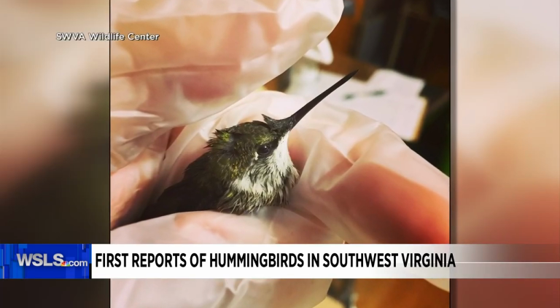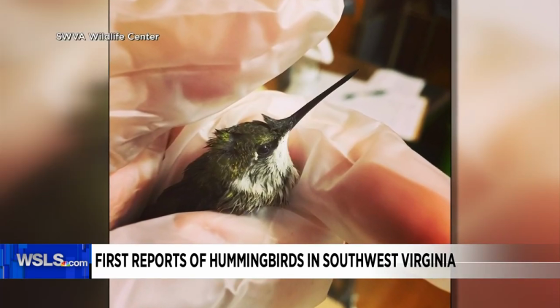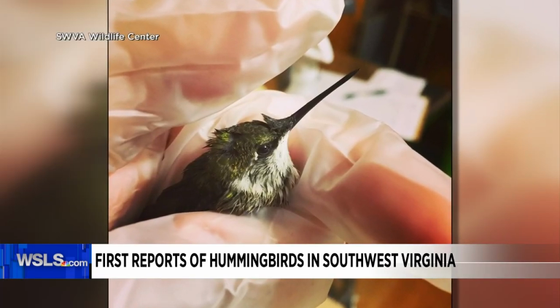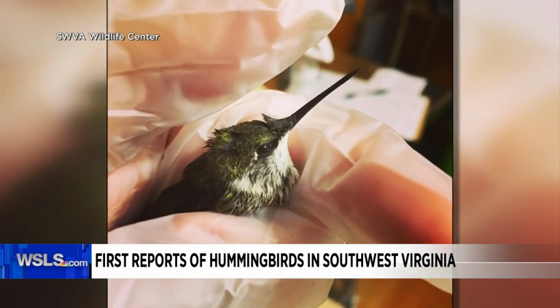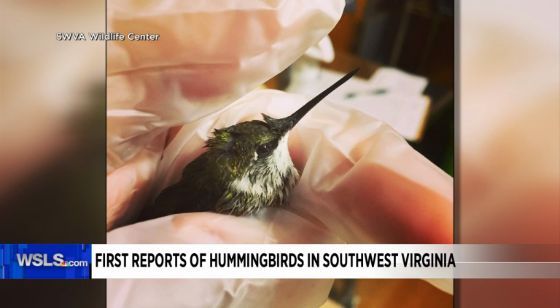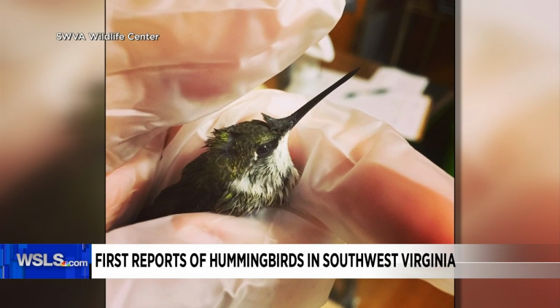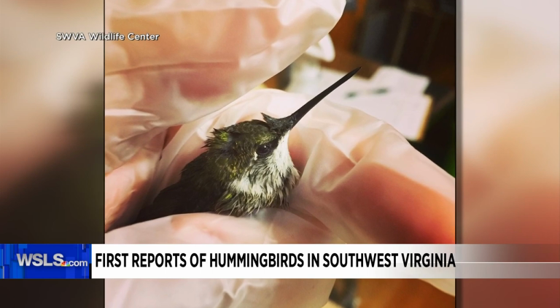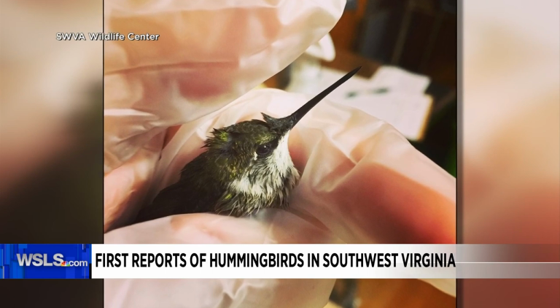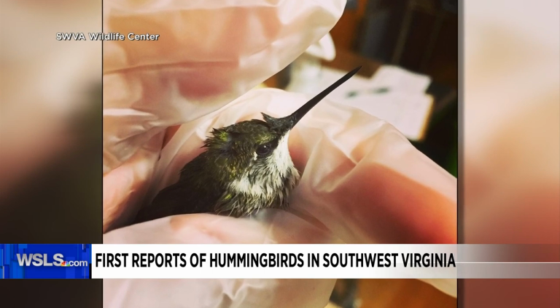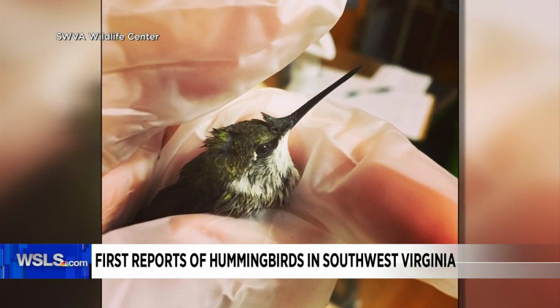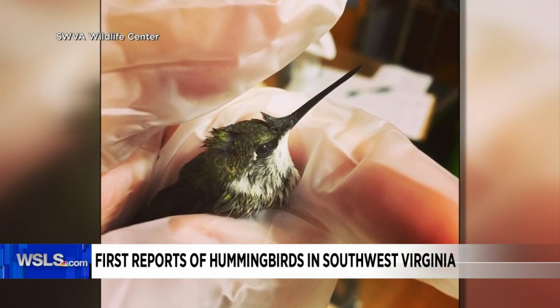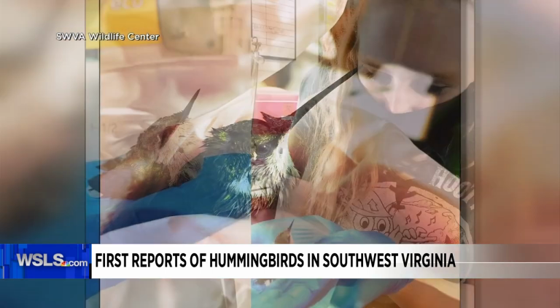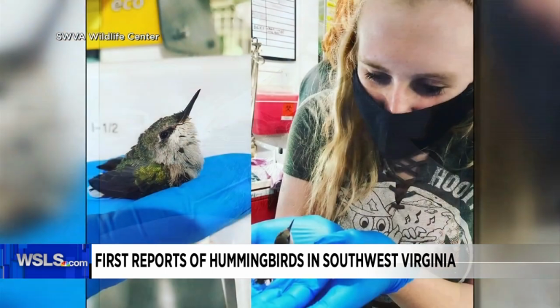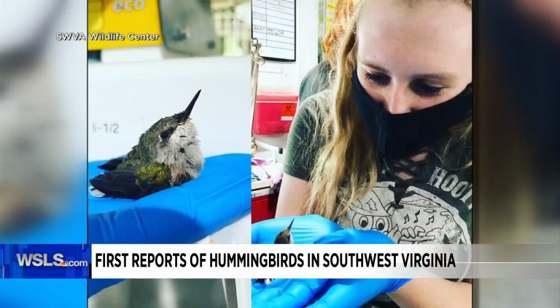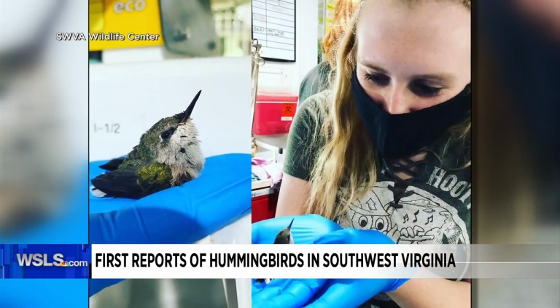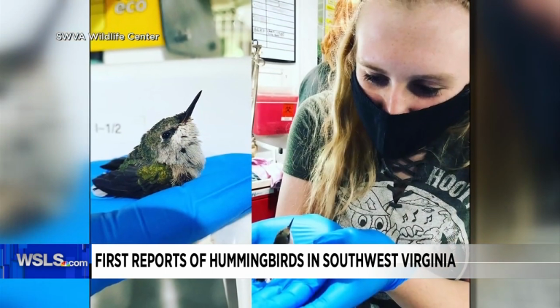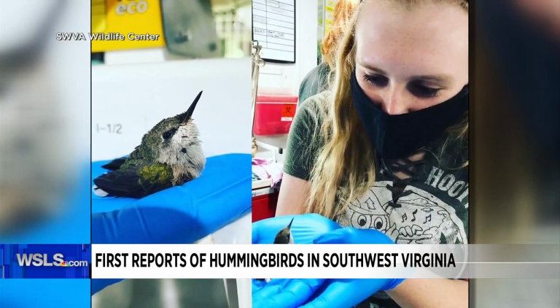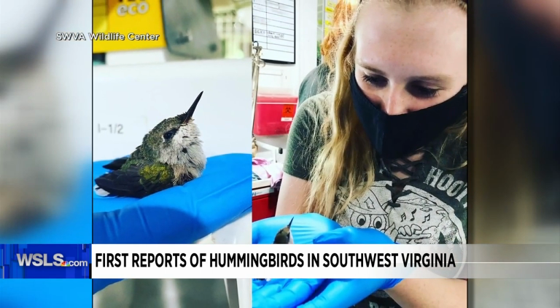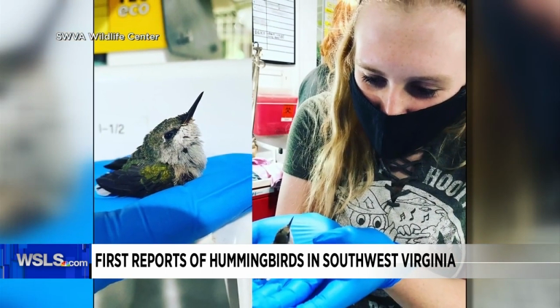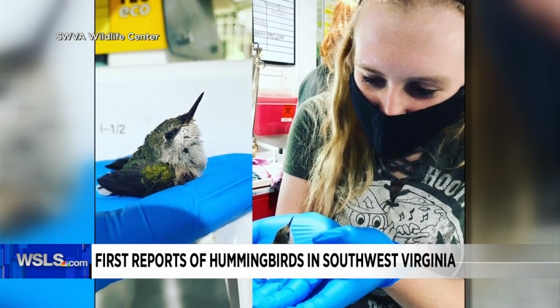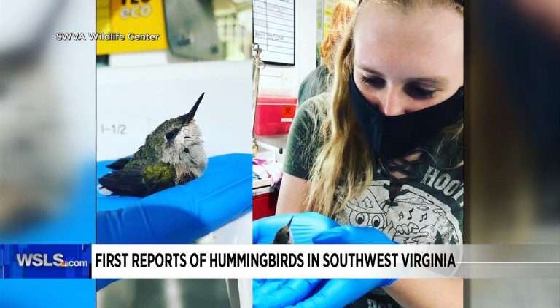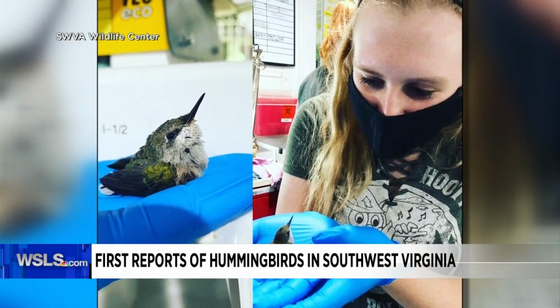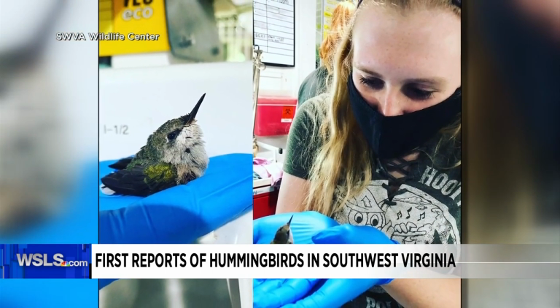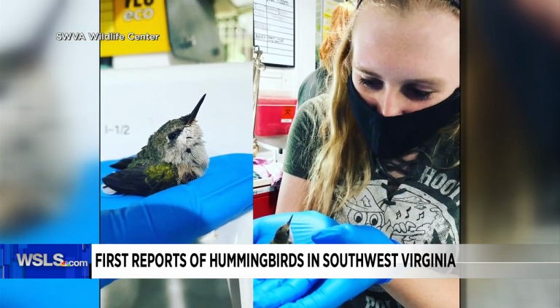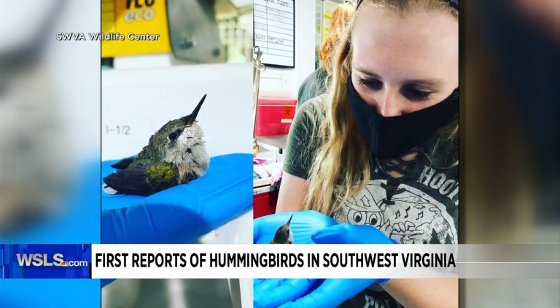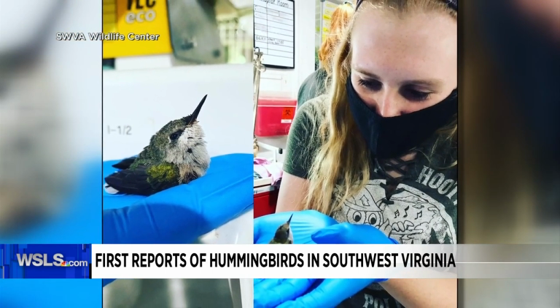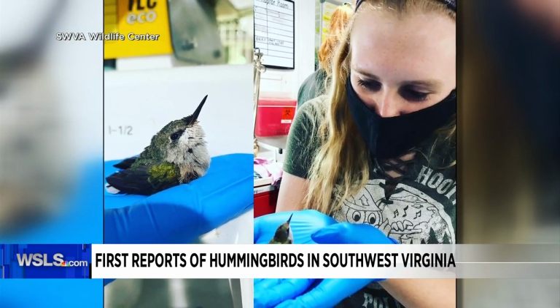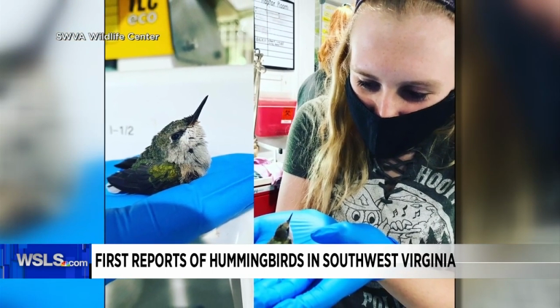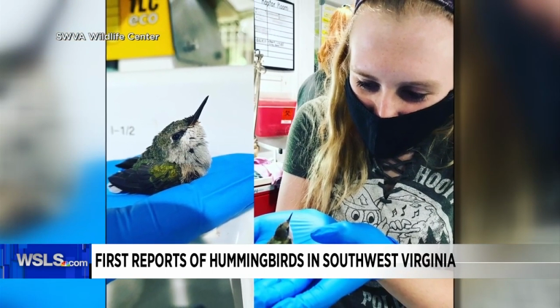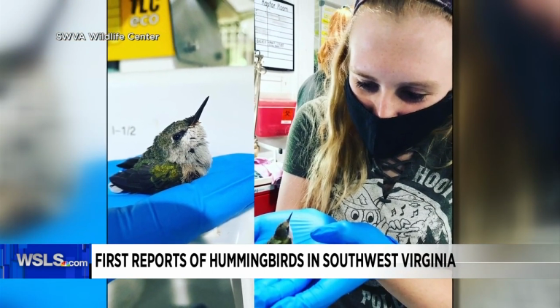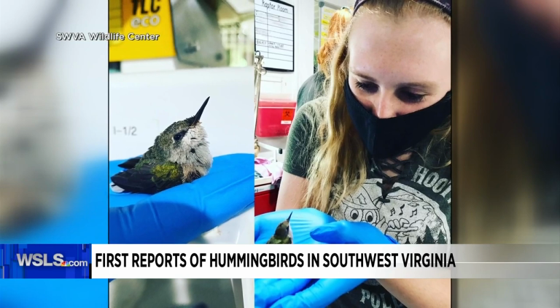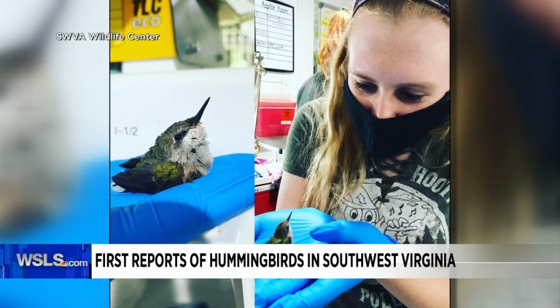They say to skip buying hummingbird feed with that dye and instead just make your own with just sugar and water.